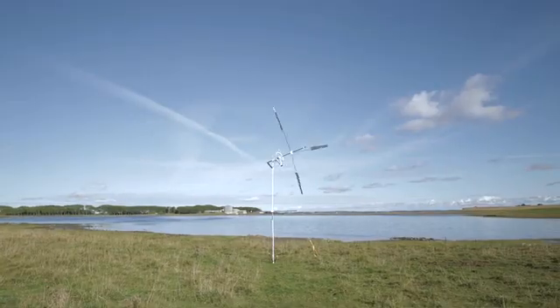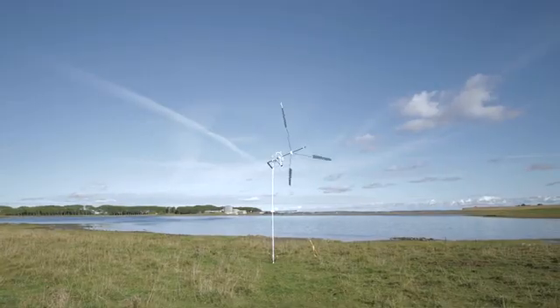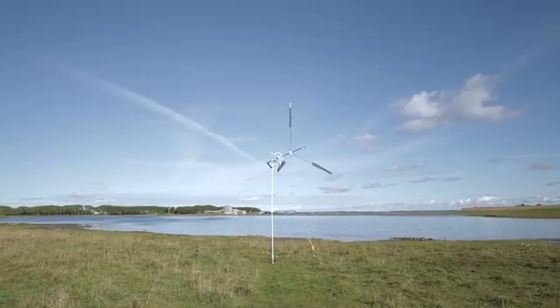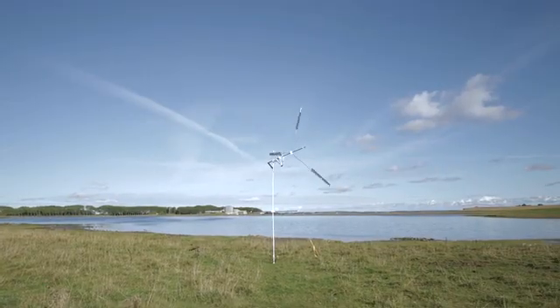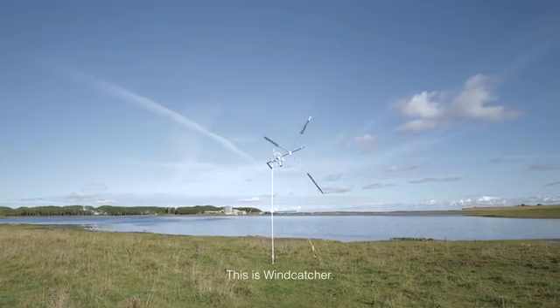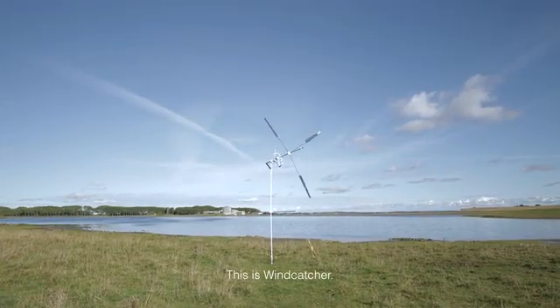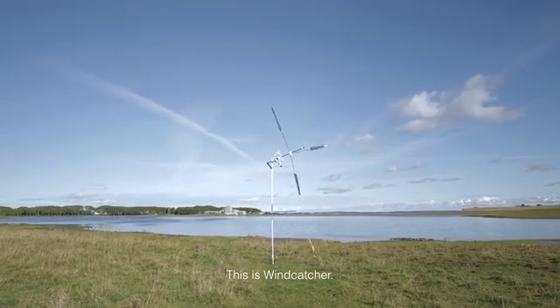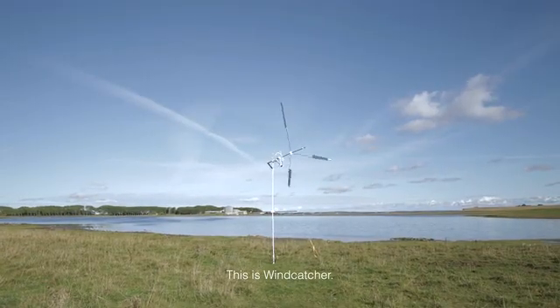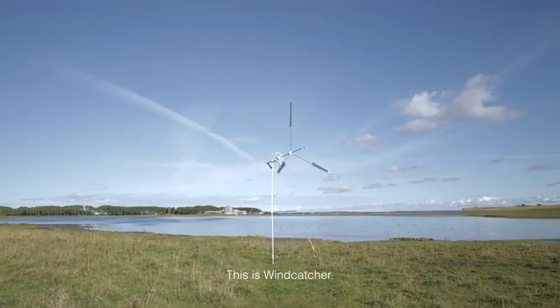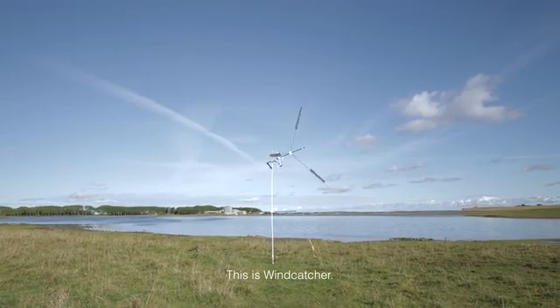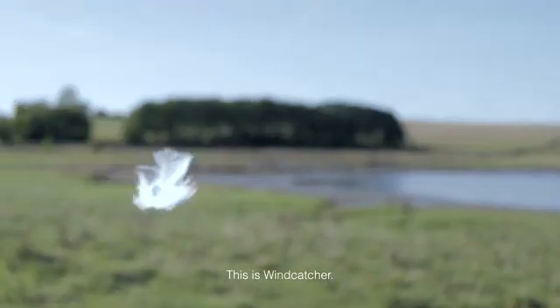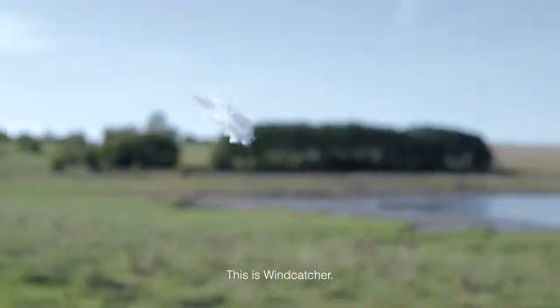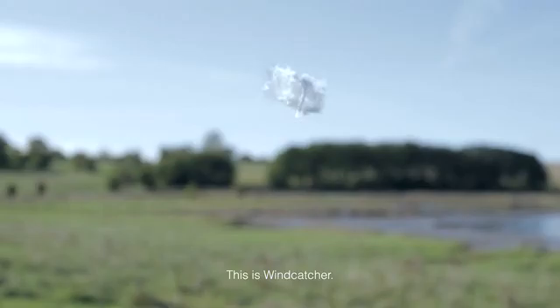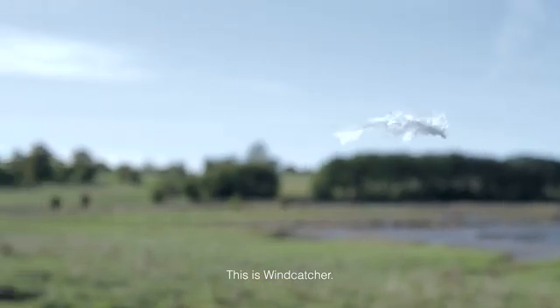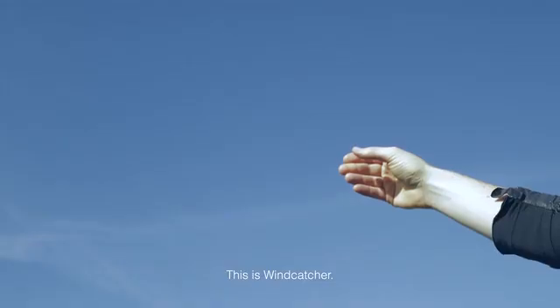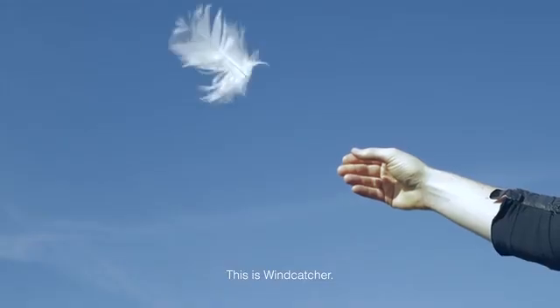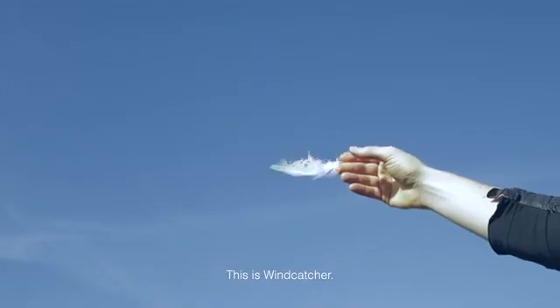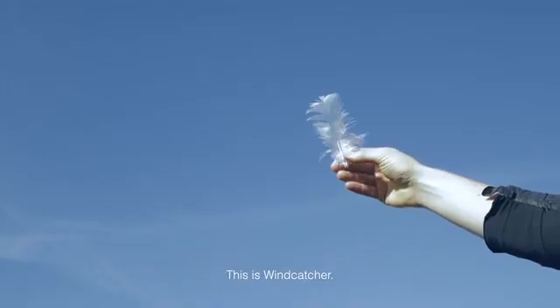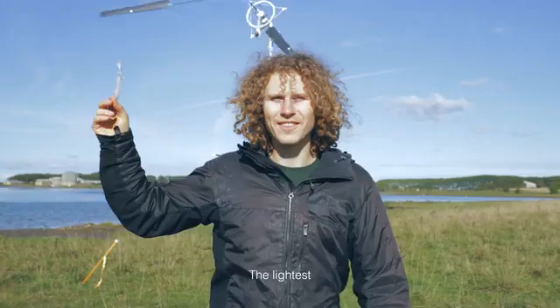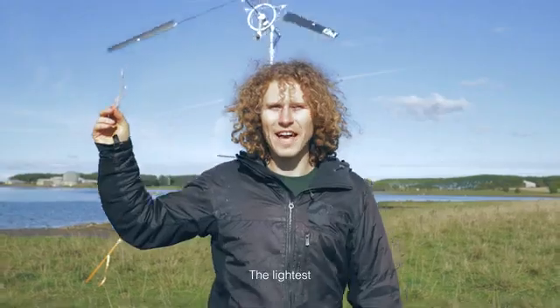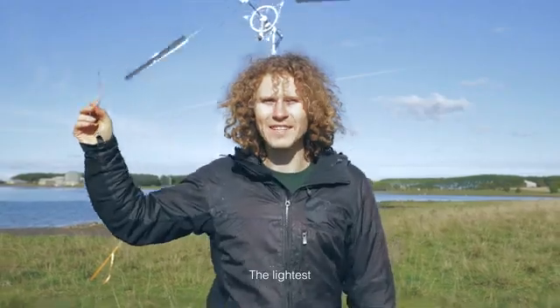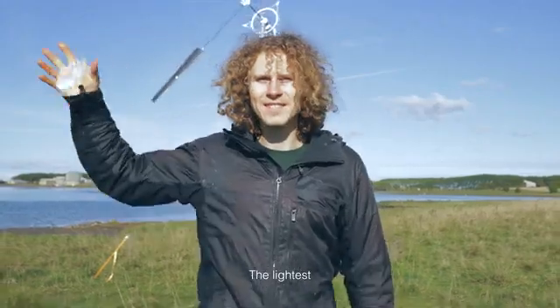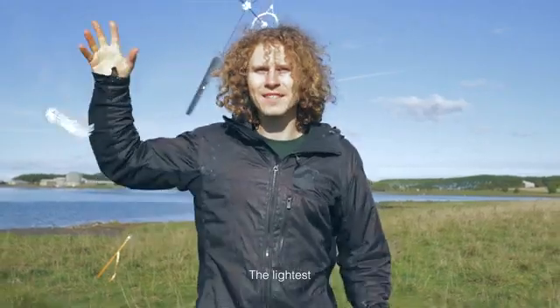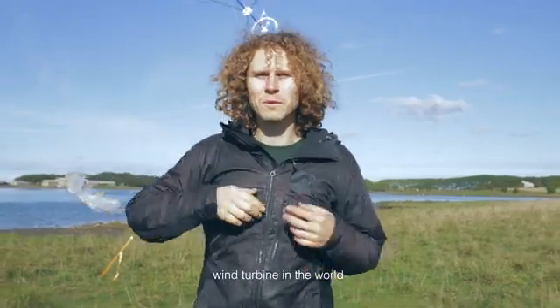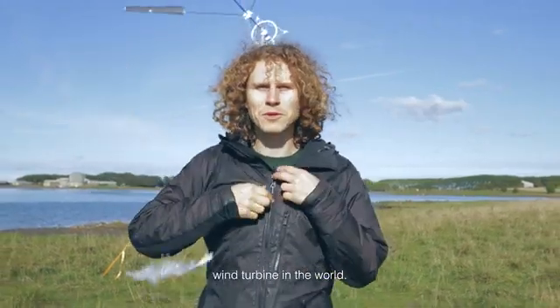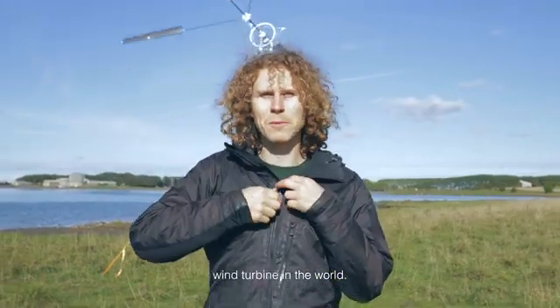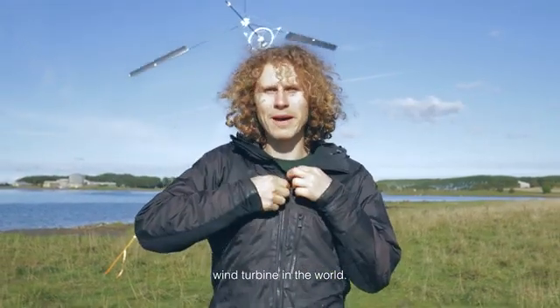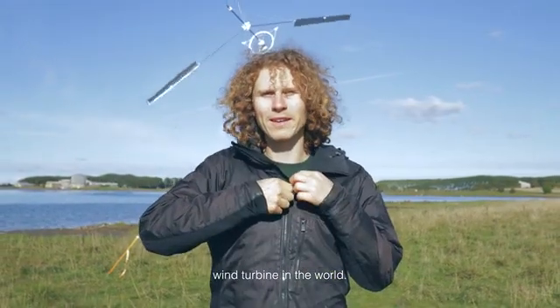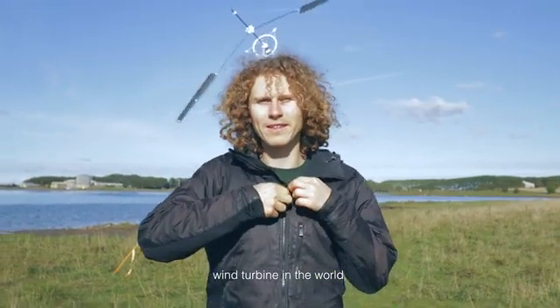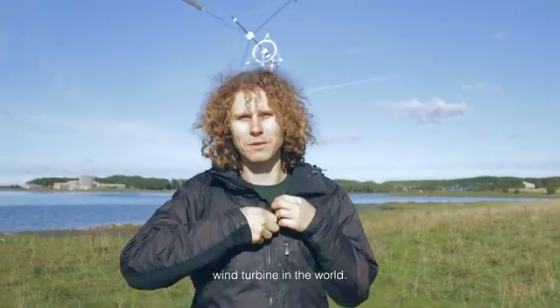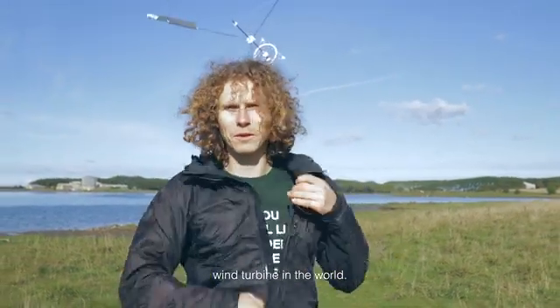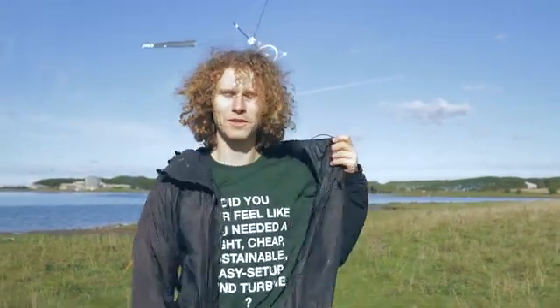This is Windcatcher — the lightest wind turbine in the world.